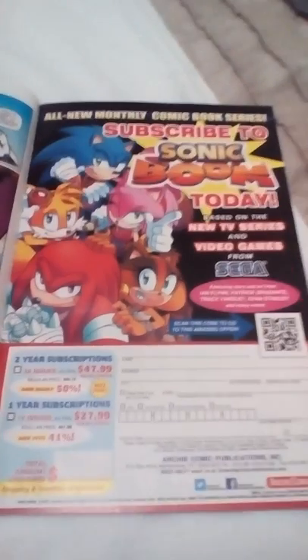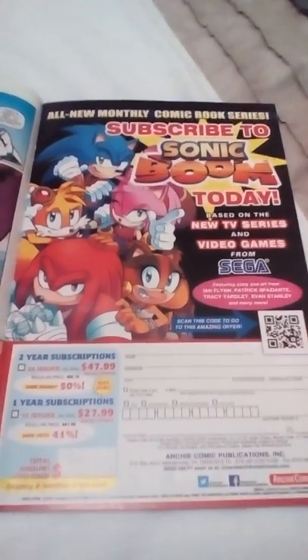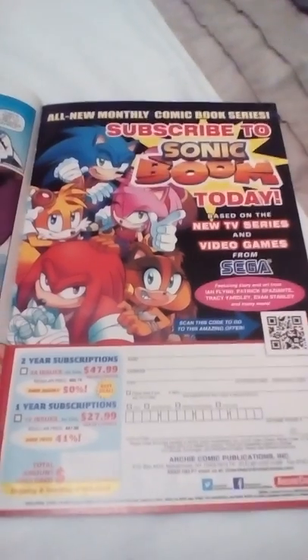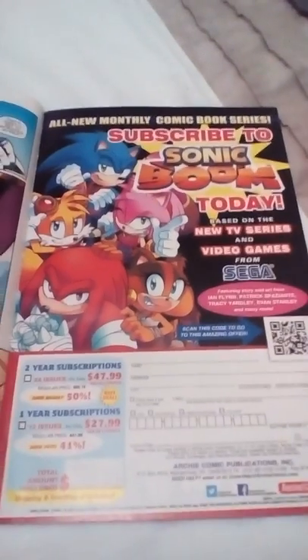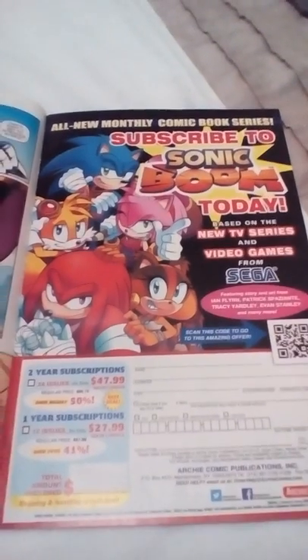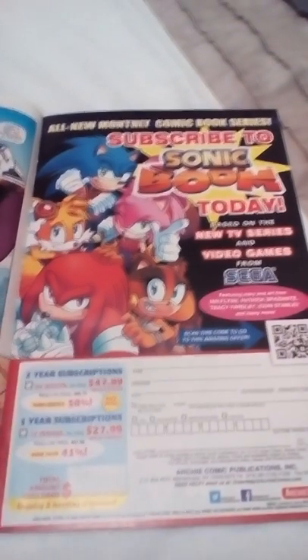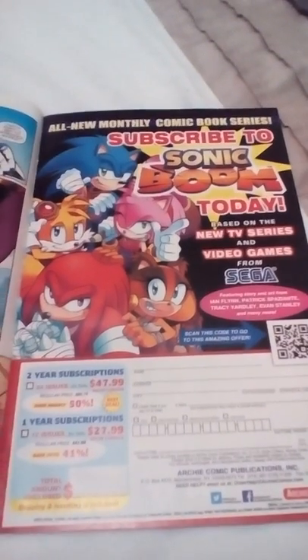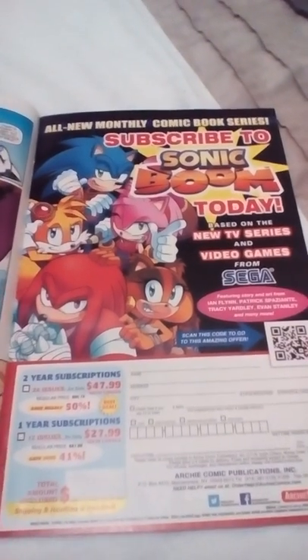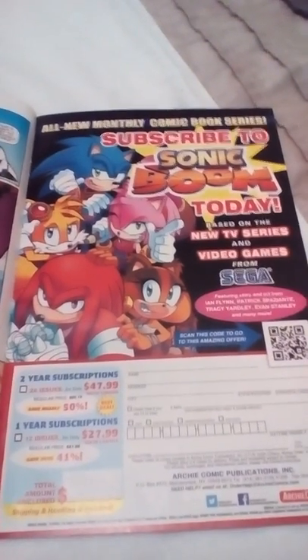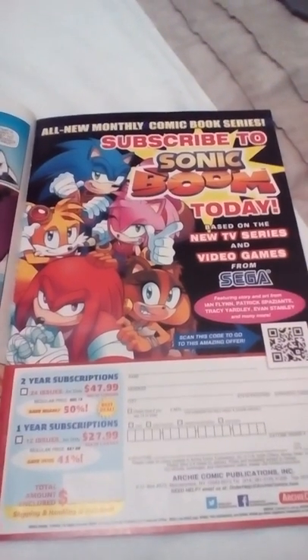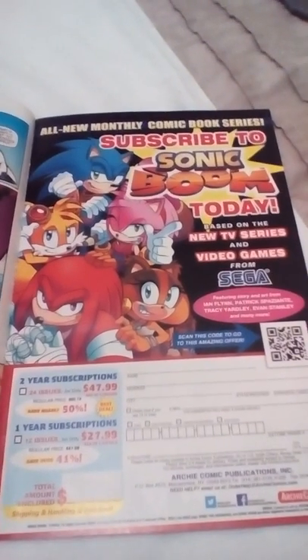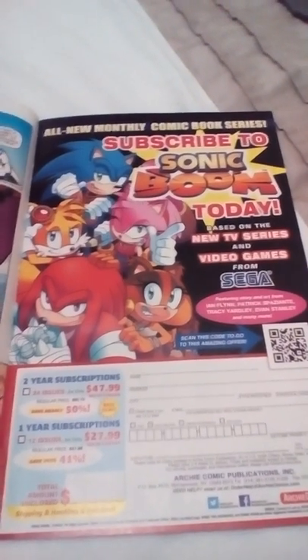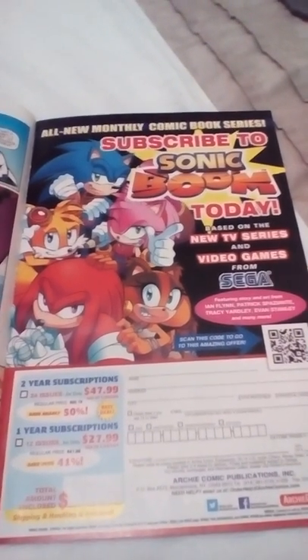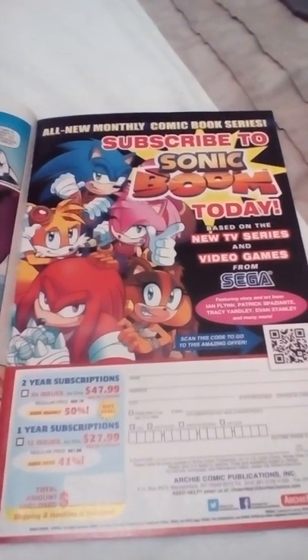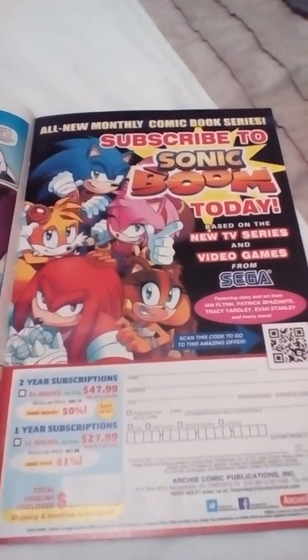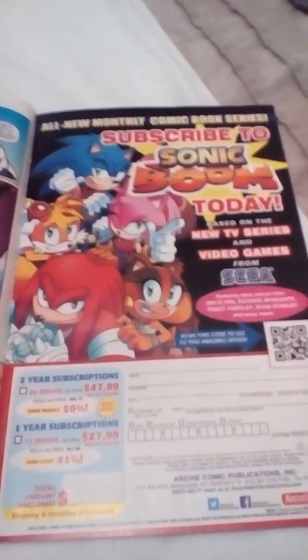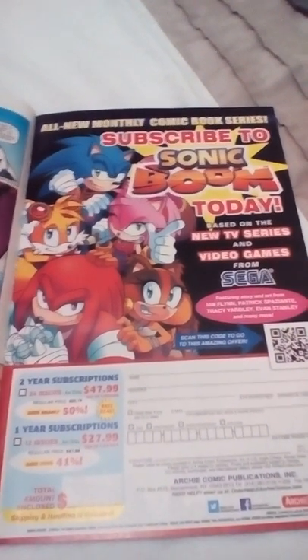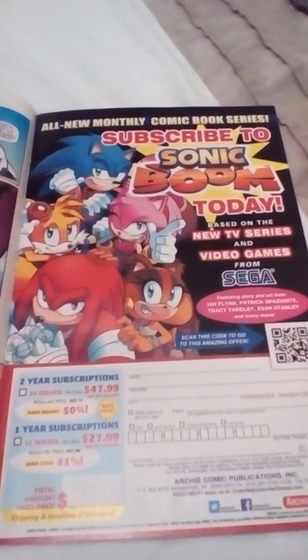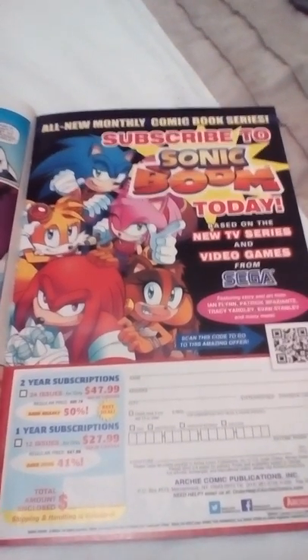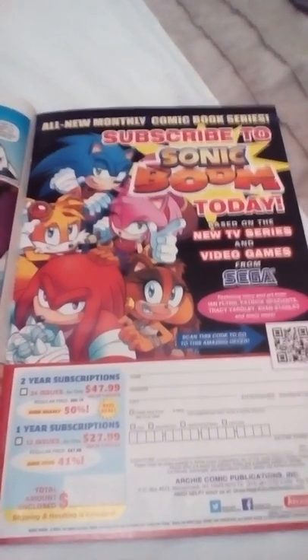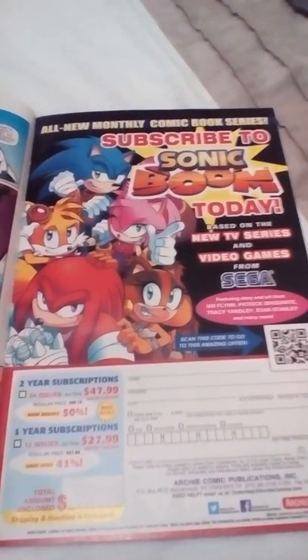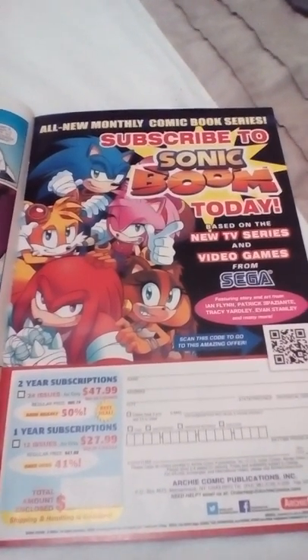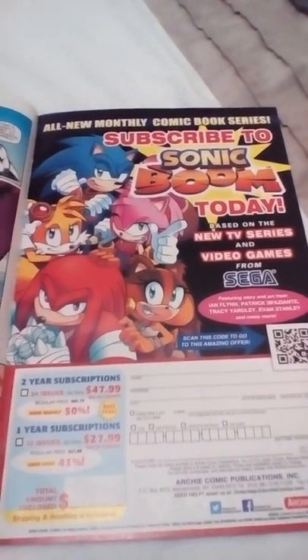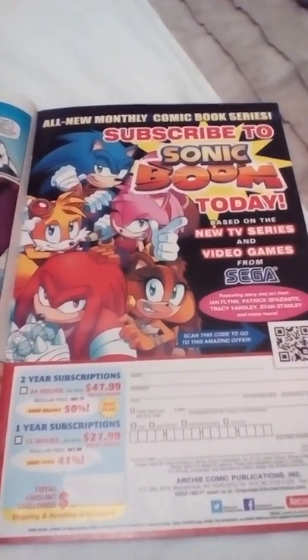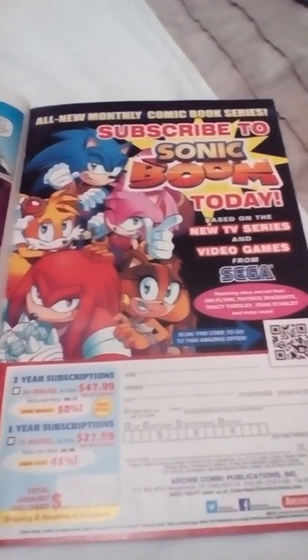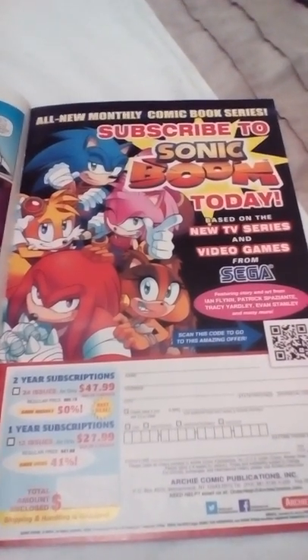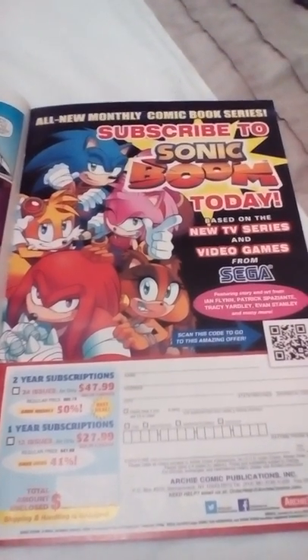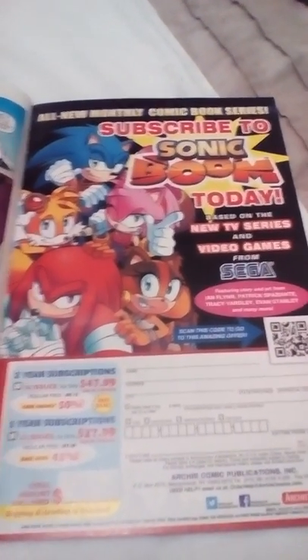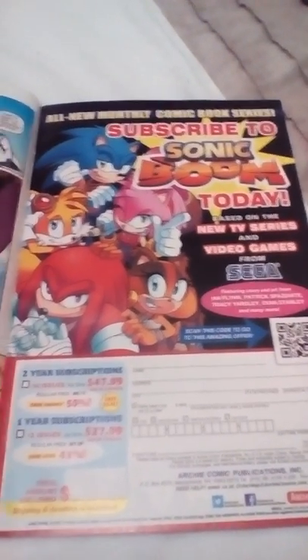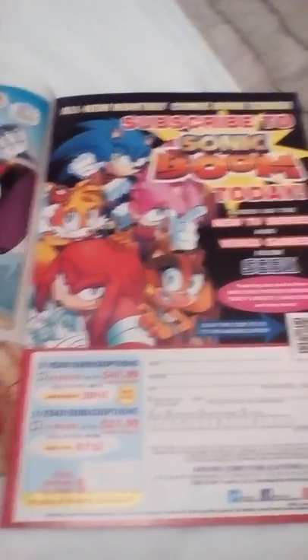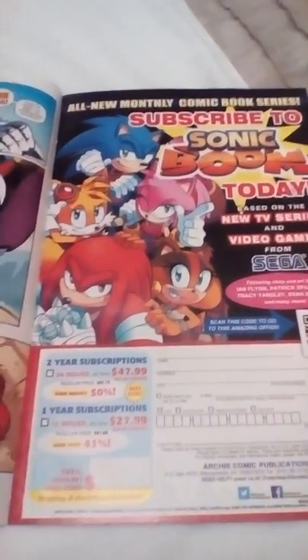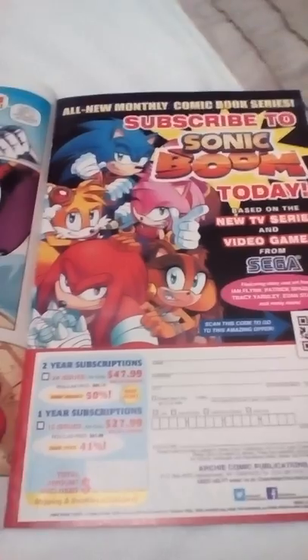Subscribe to Sonic Boom today, based on the new TV series and video games from Sega.